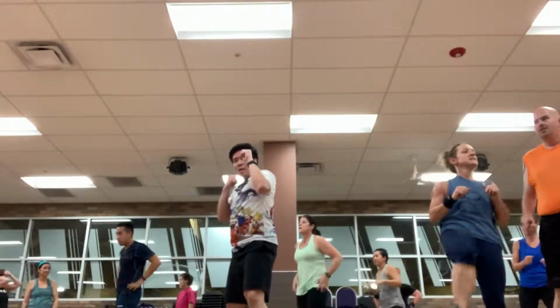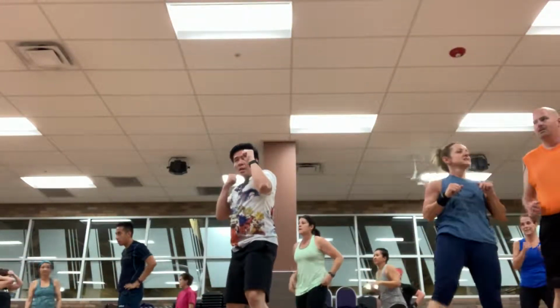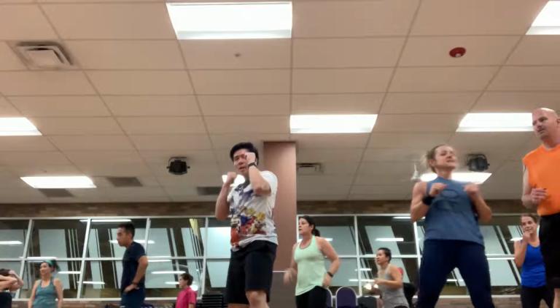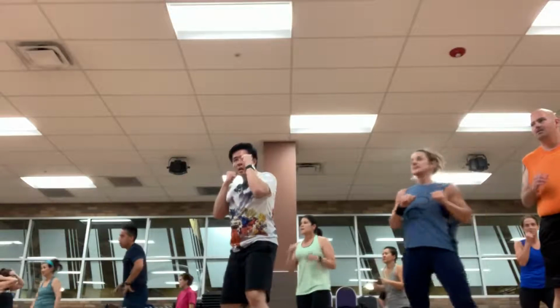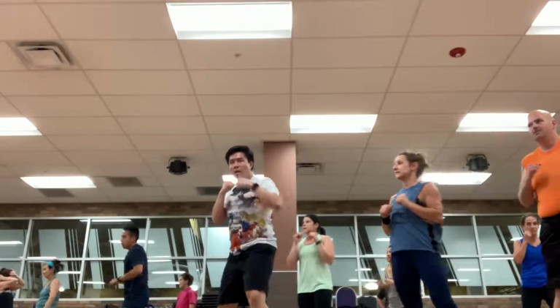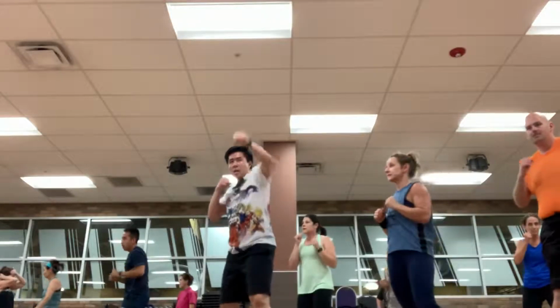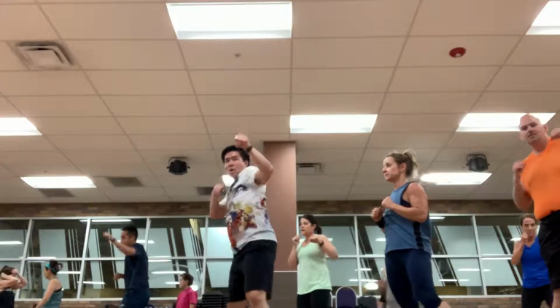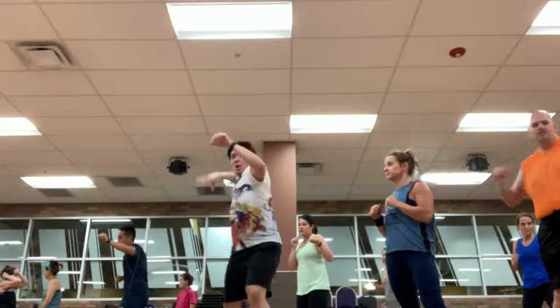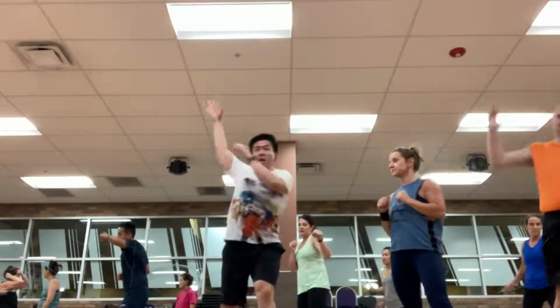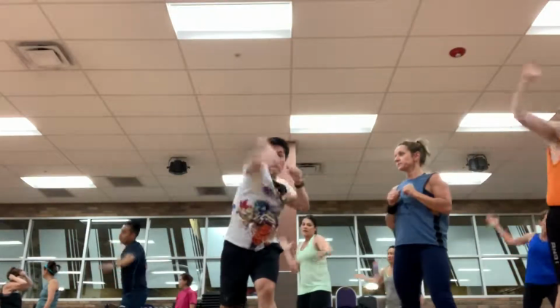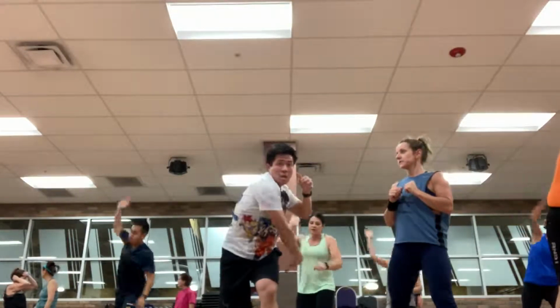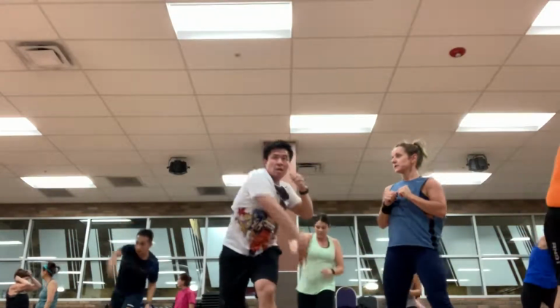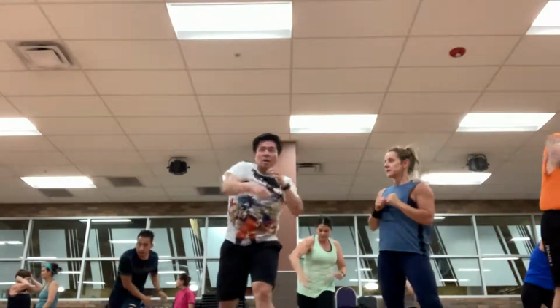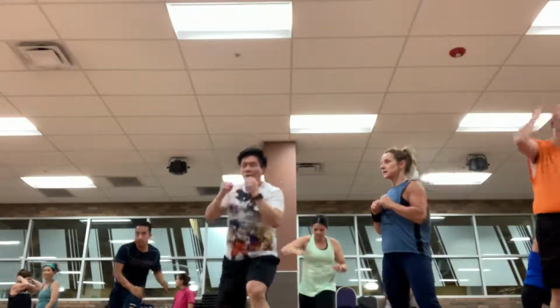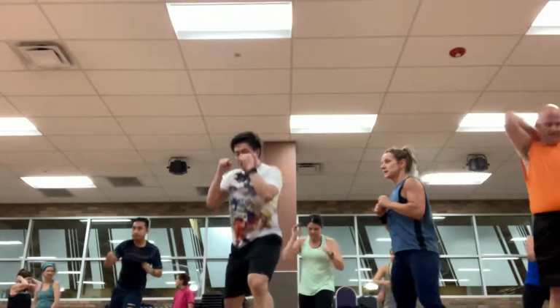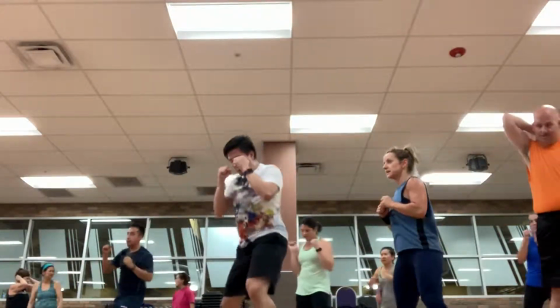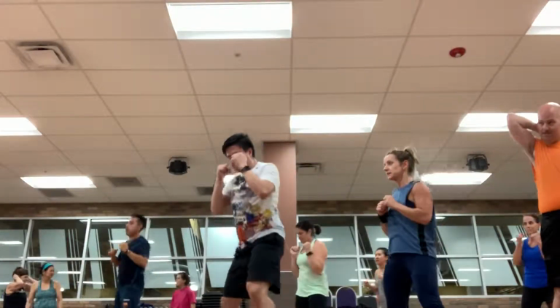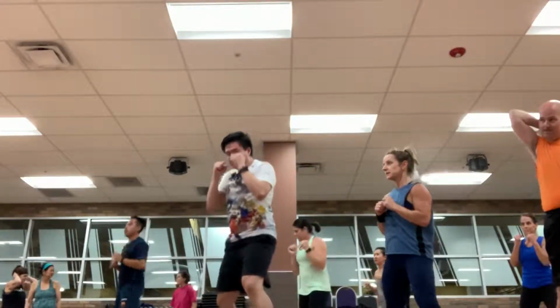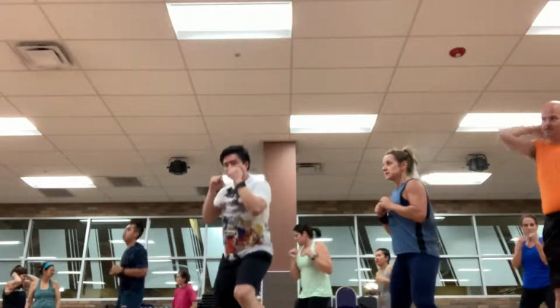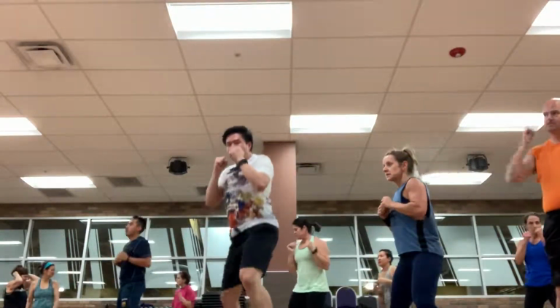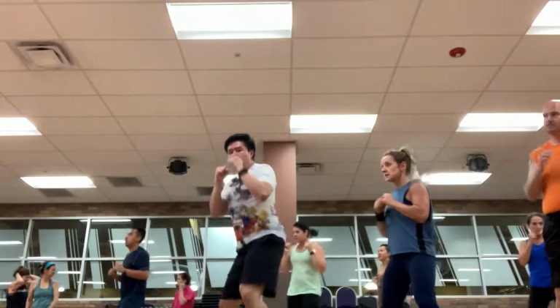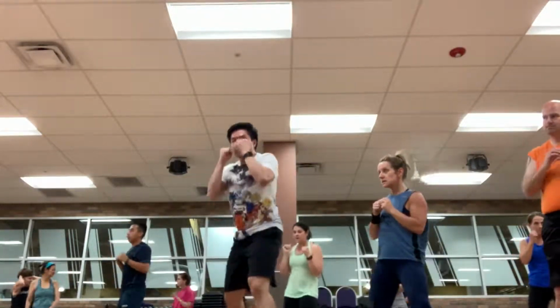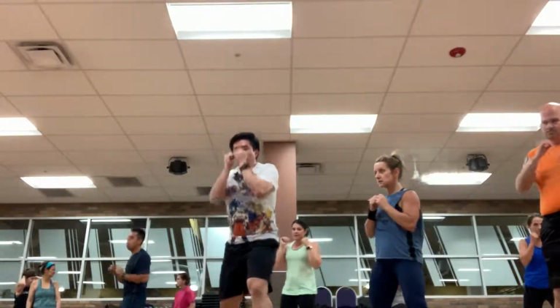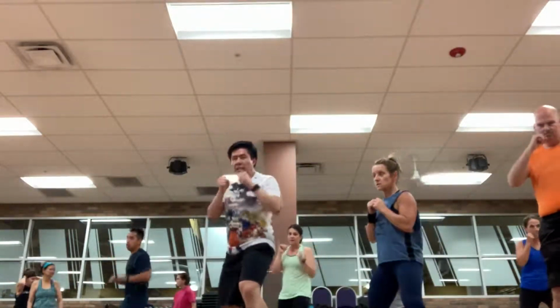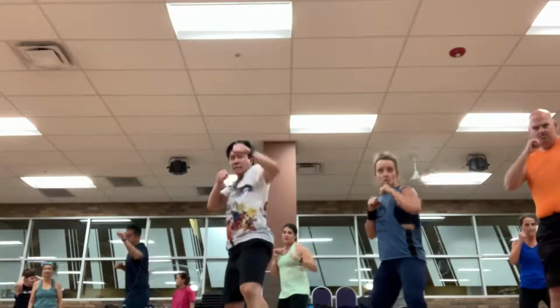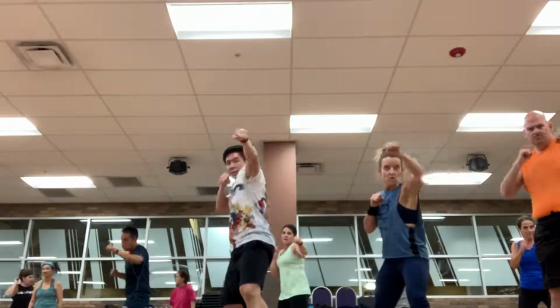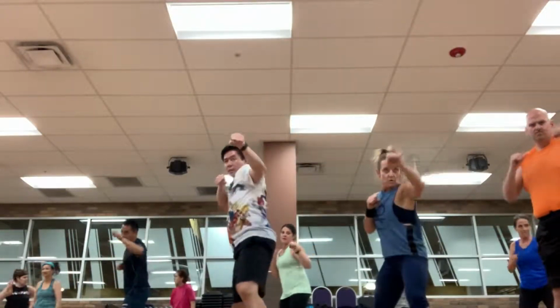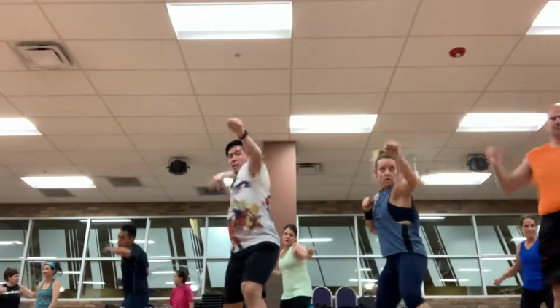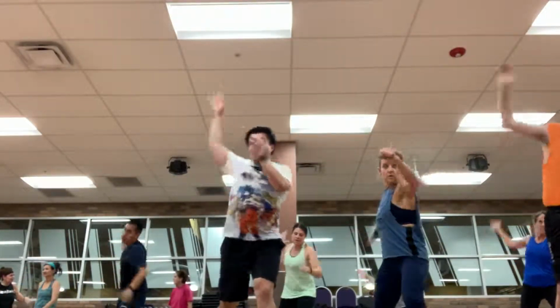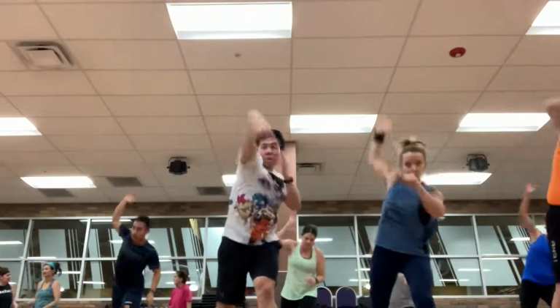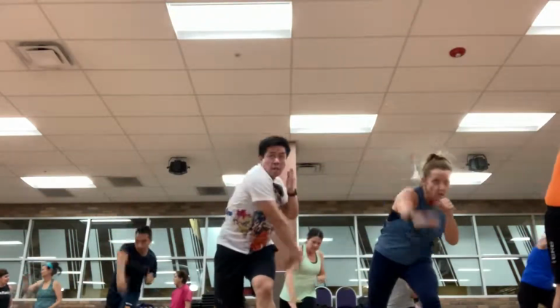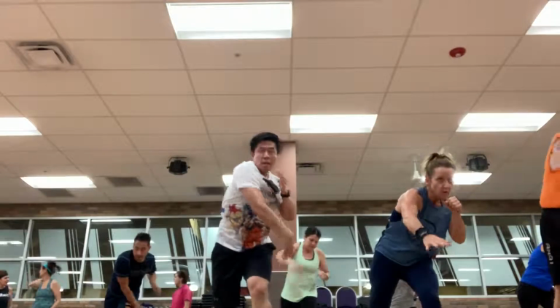Quad, ready? One, two, rip, pulse. One, two, rip.